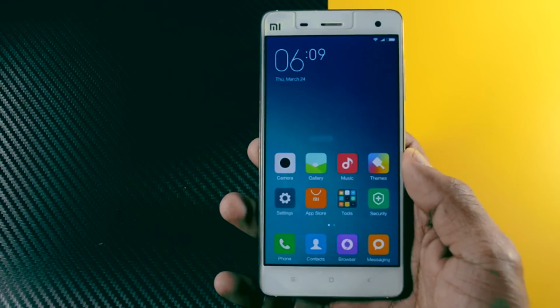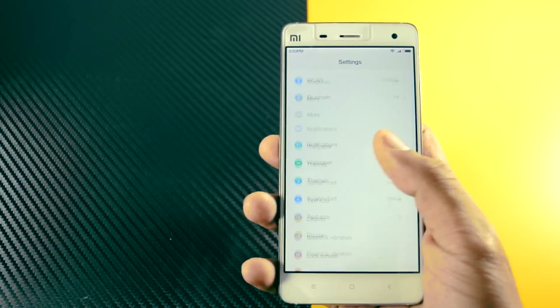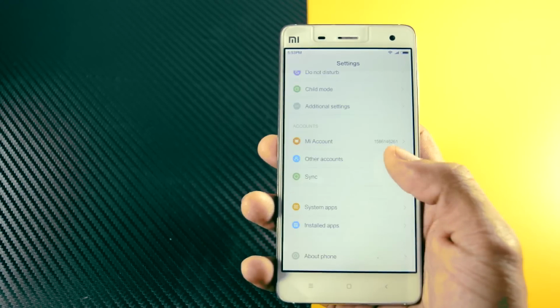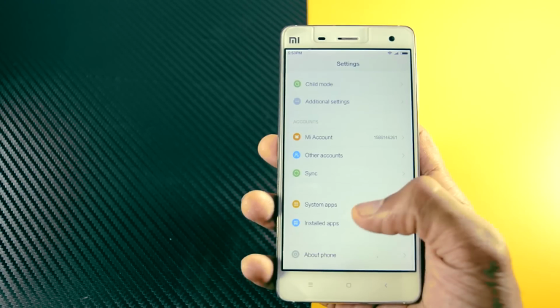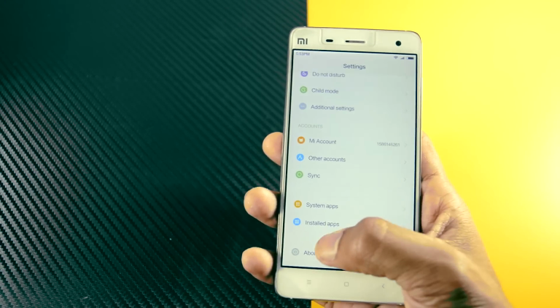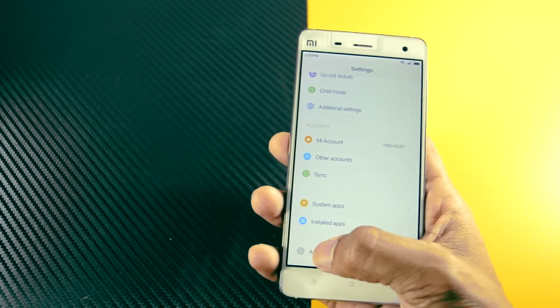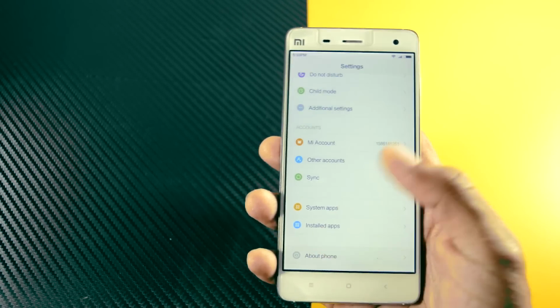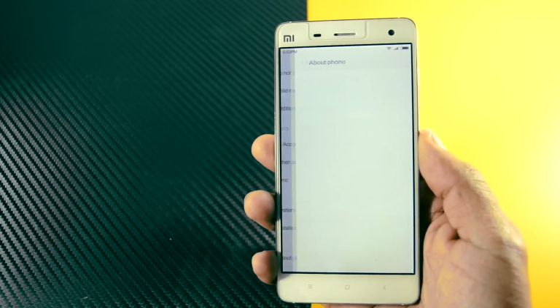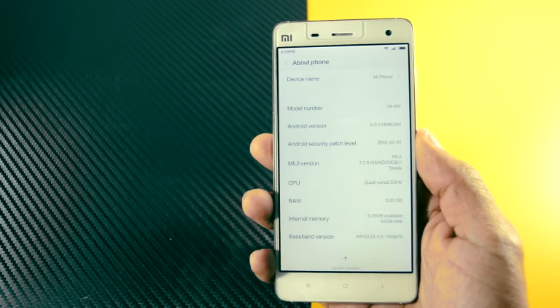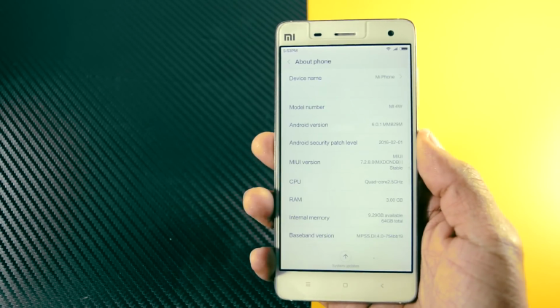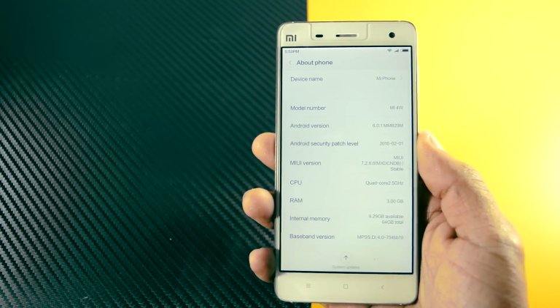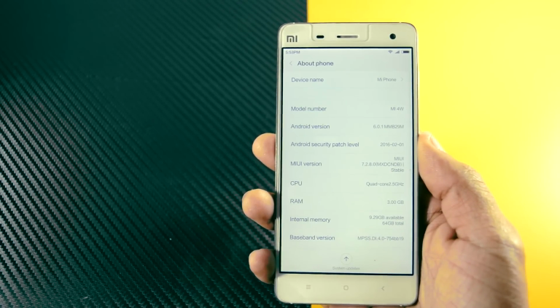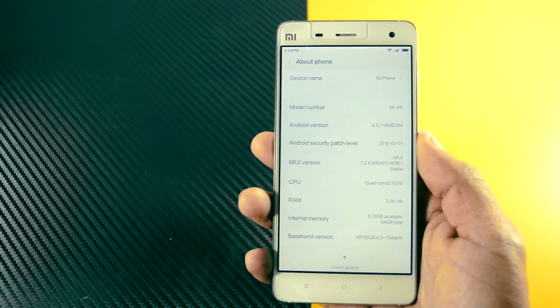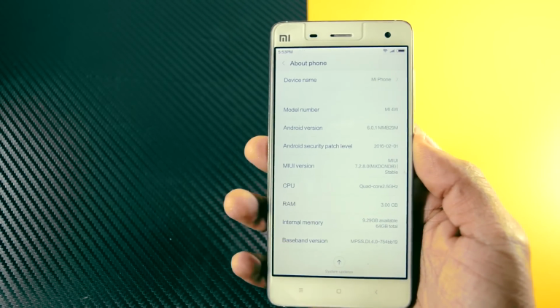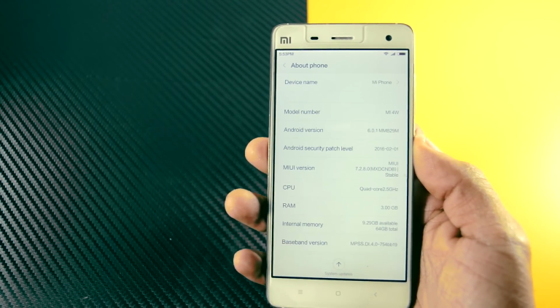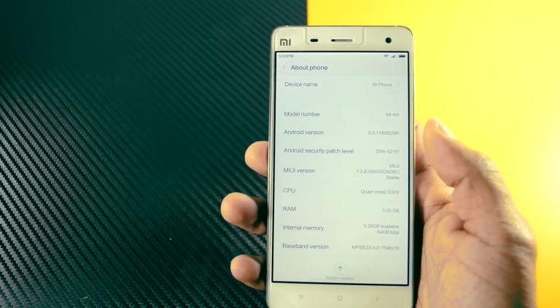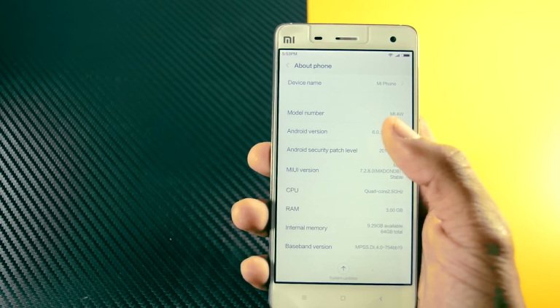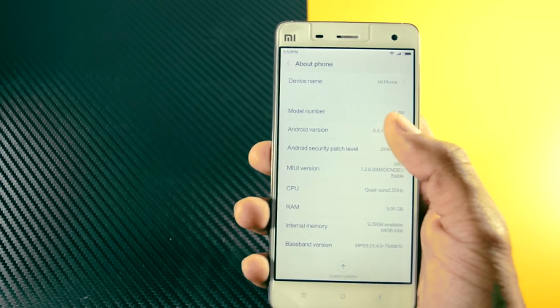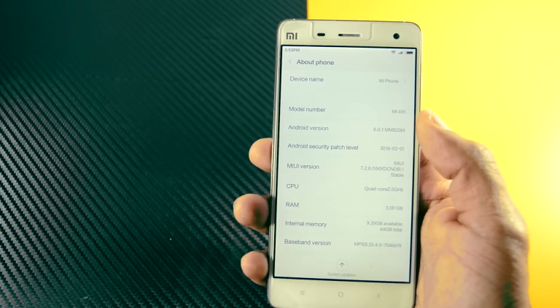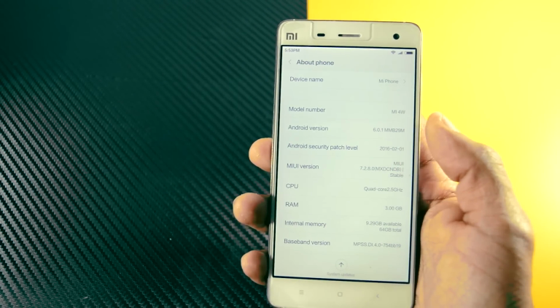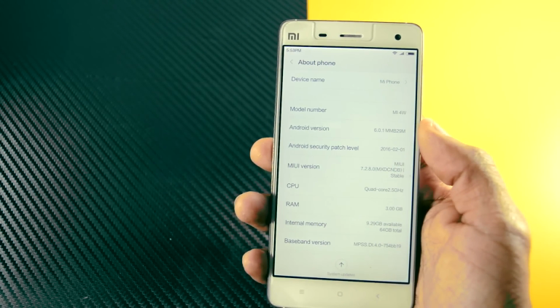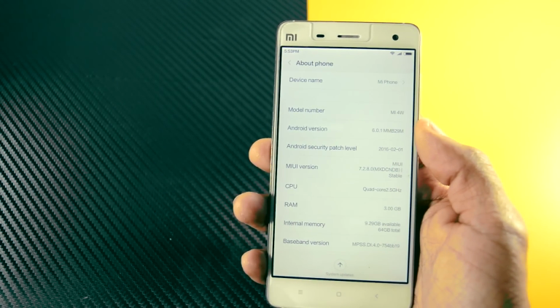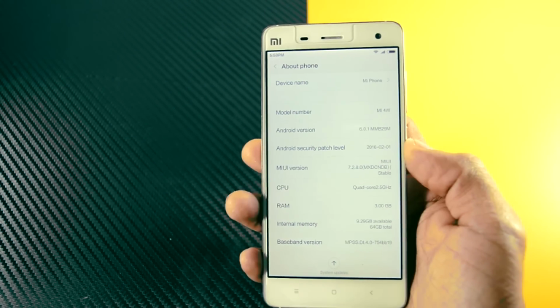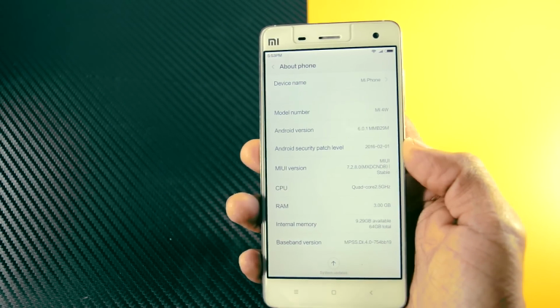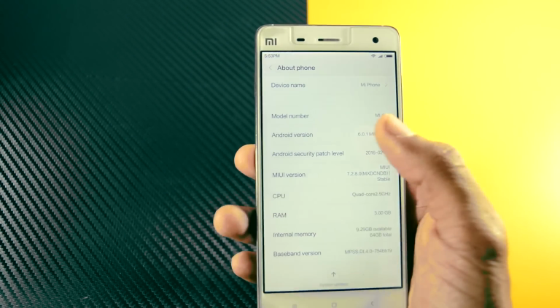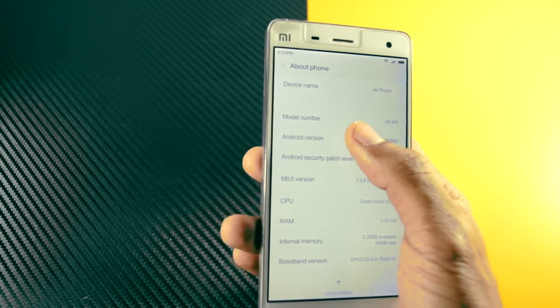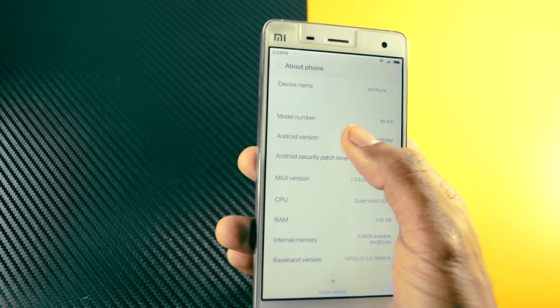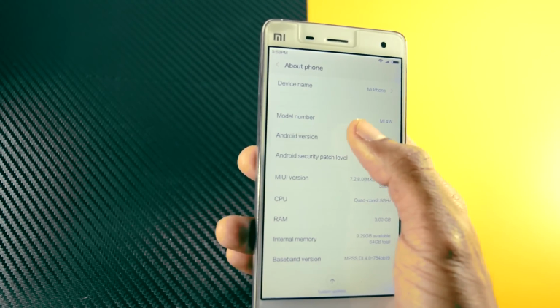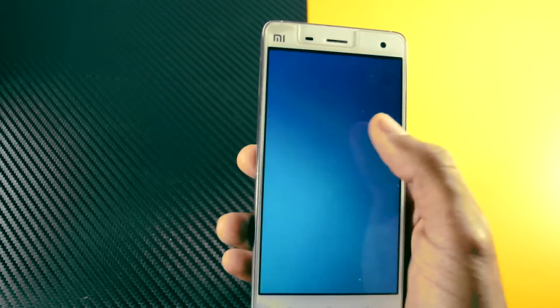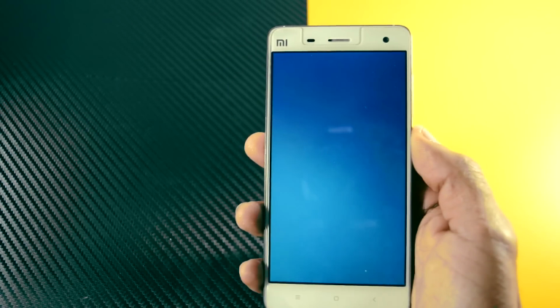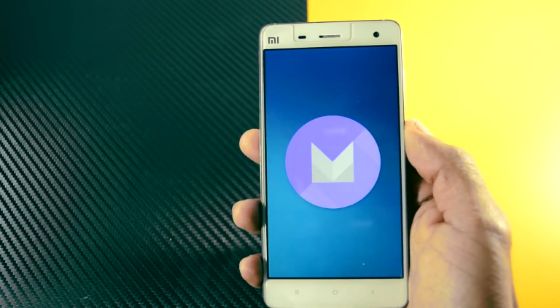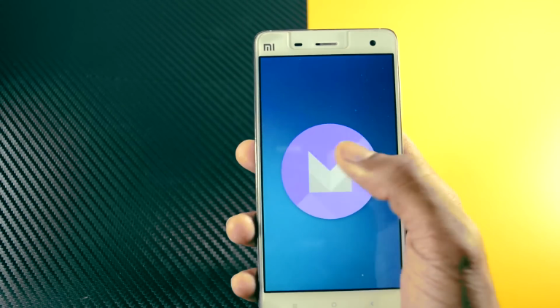Let me show you that it is running on the latest Android Marshmallow 6.0.1 — this is the Chinese stable ROM.